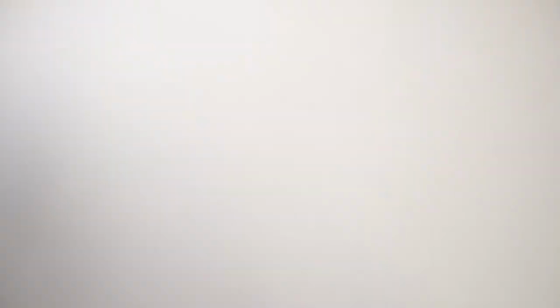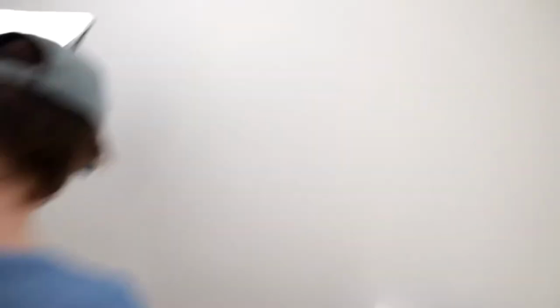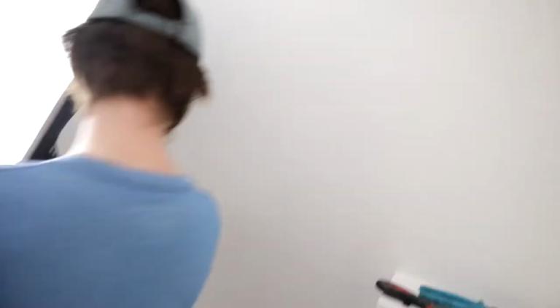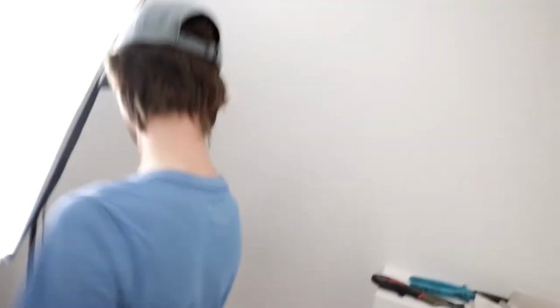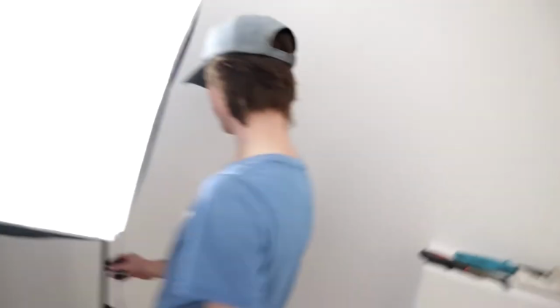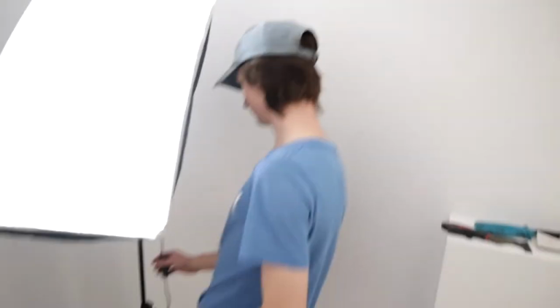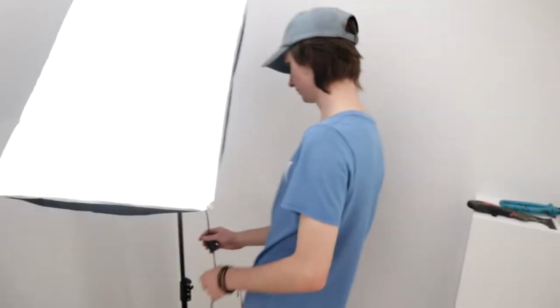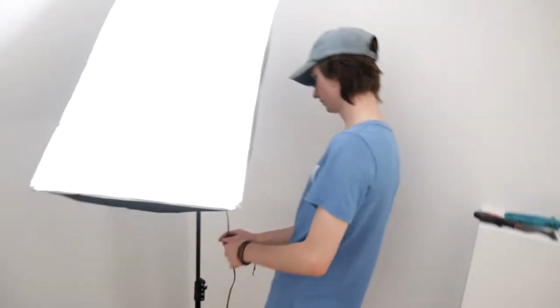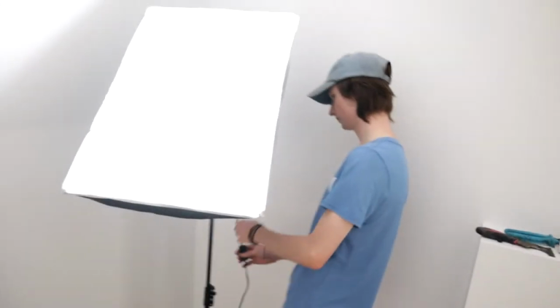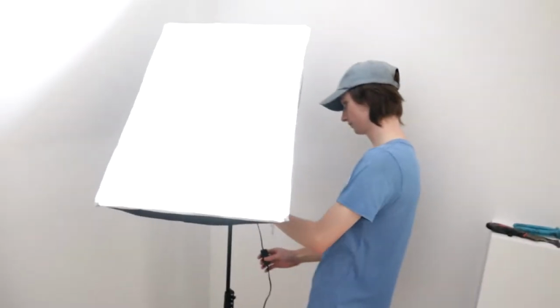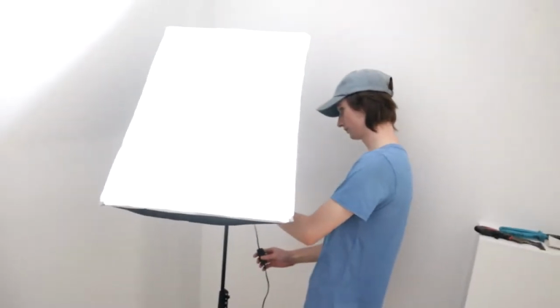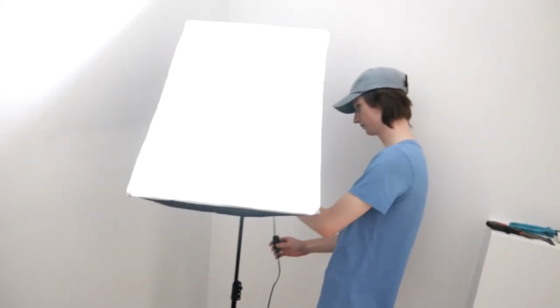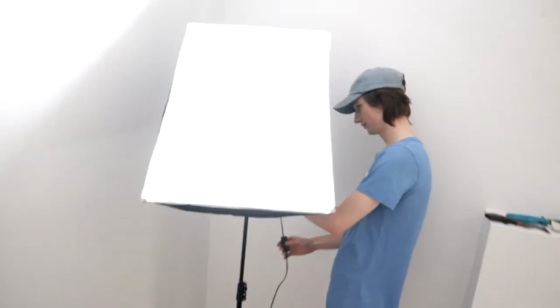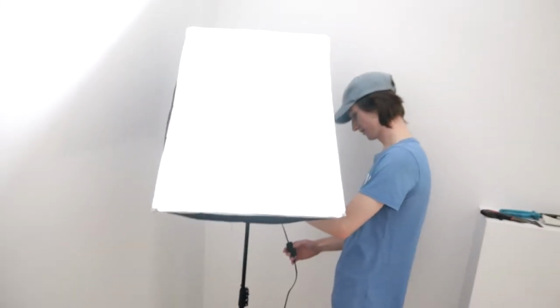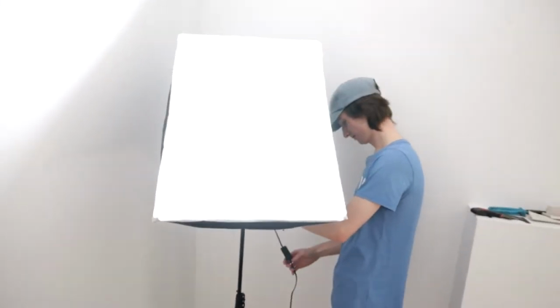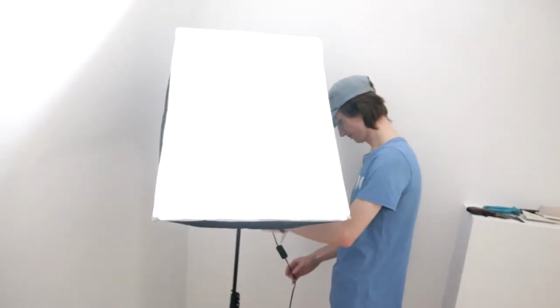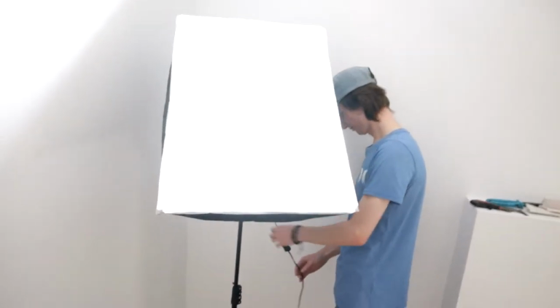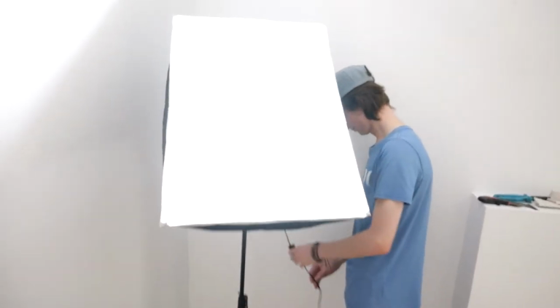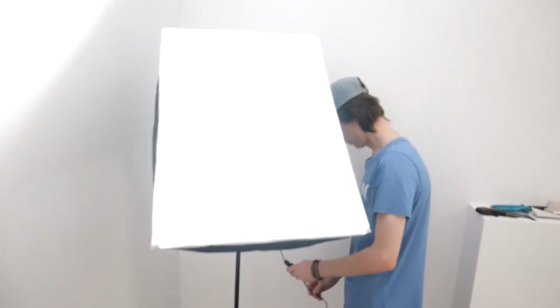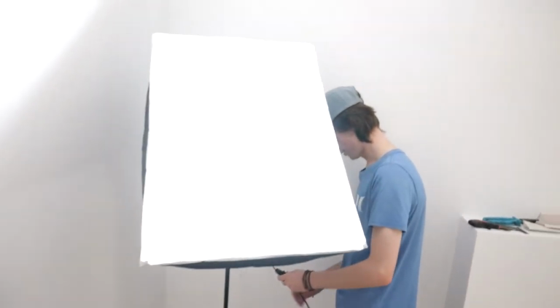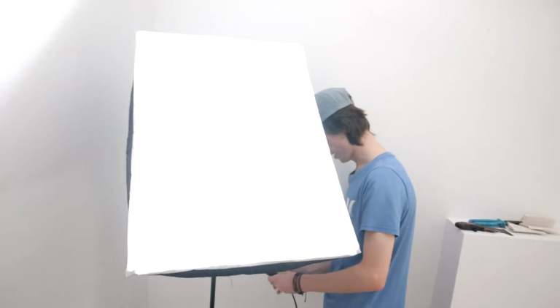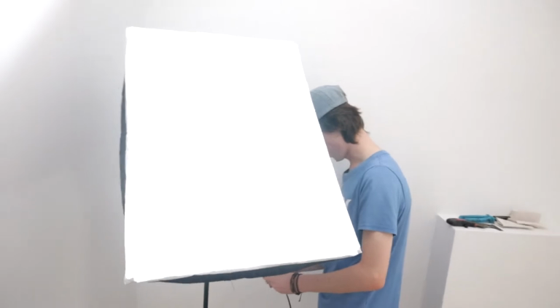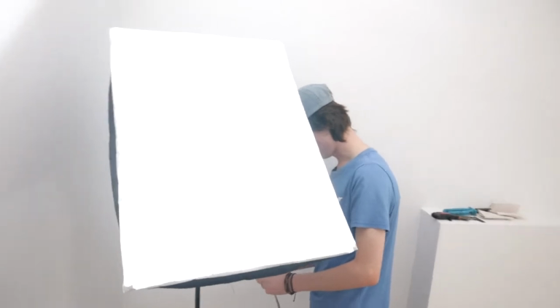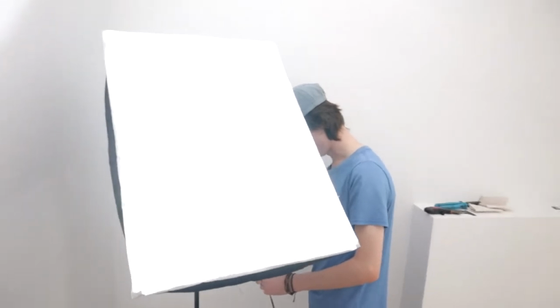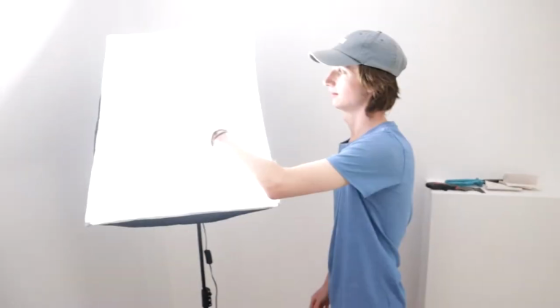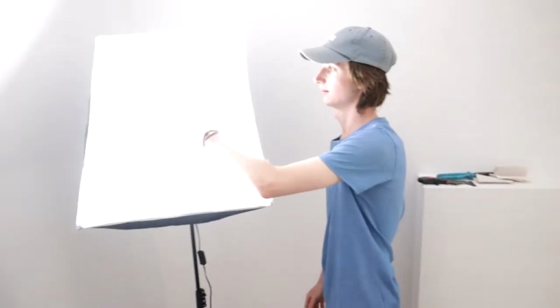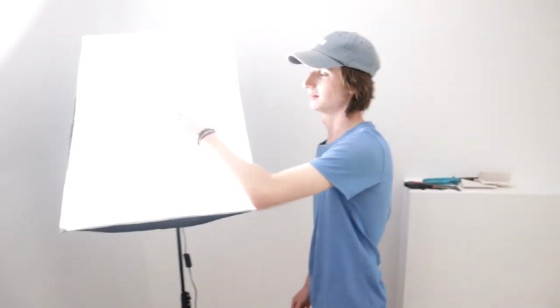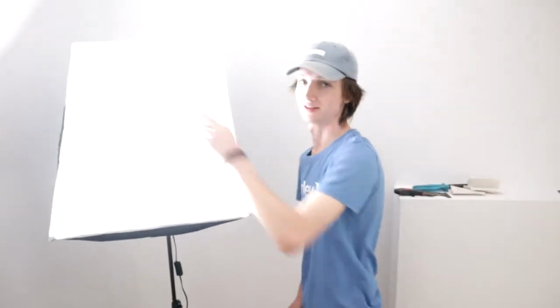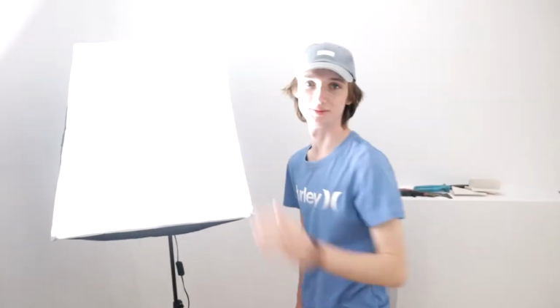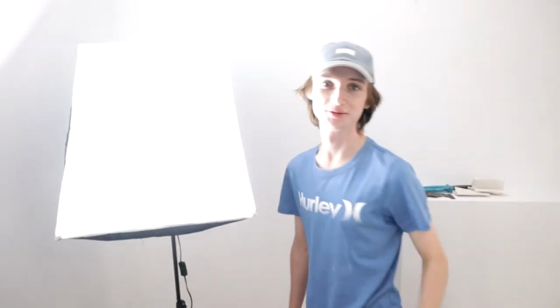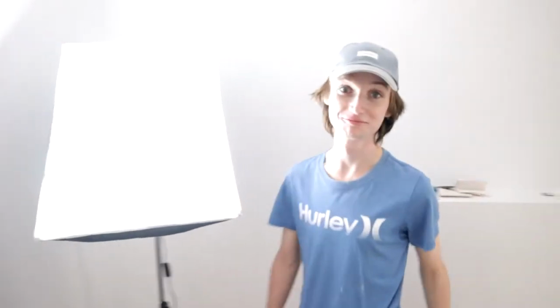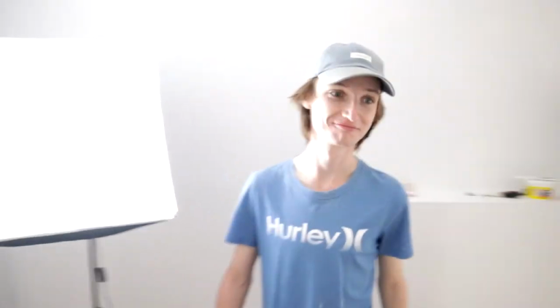Are you about to blow up another light? Nah, never do, mate.